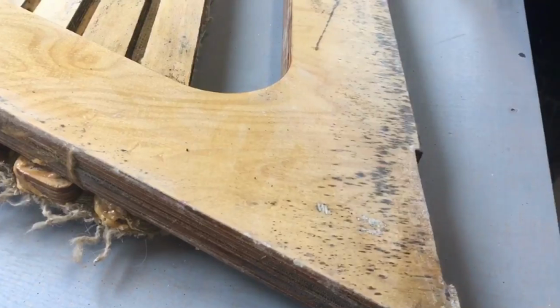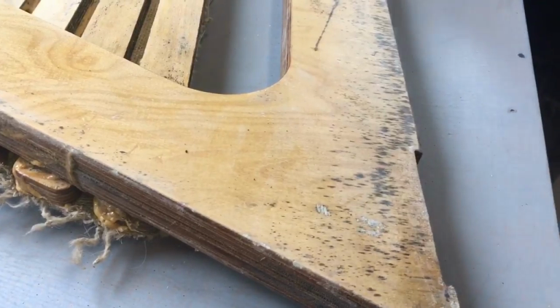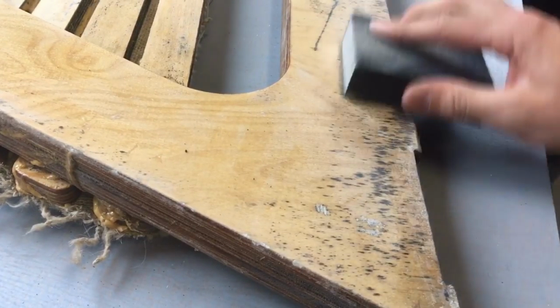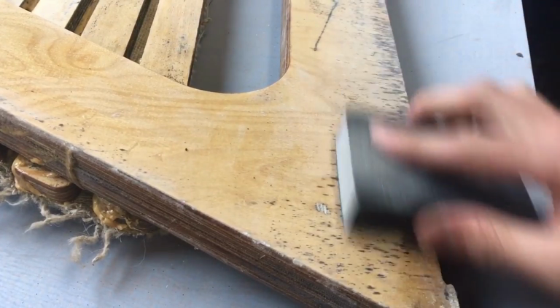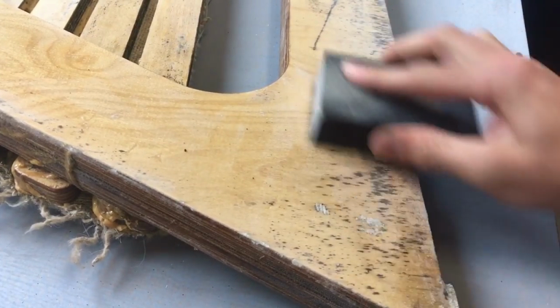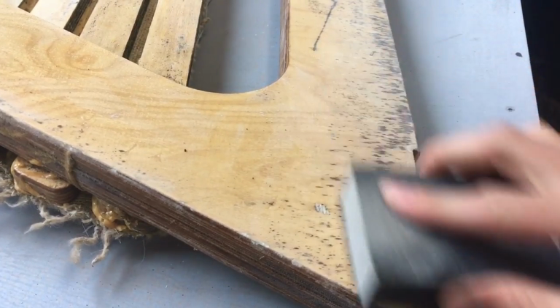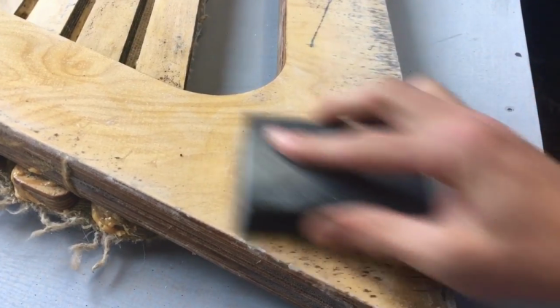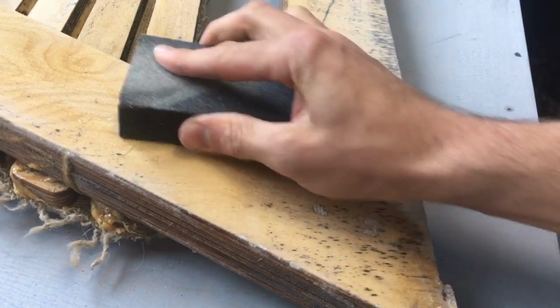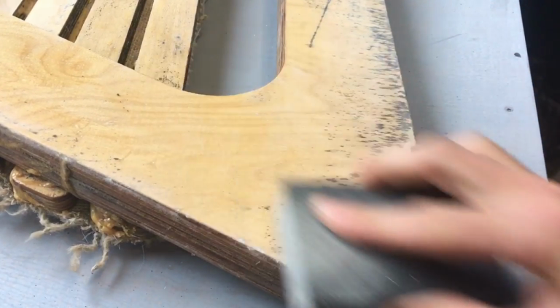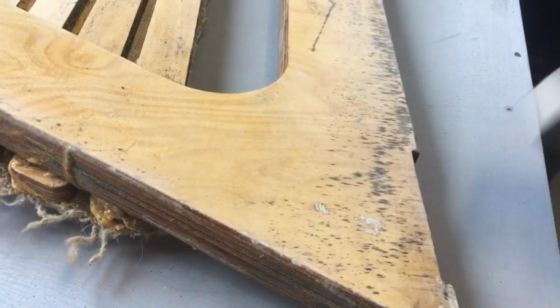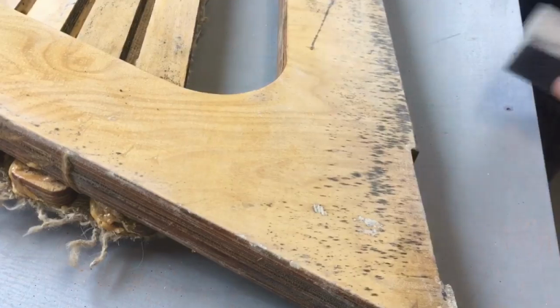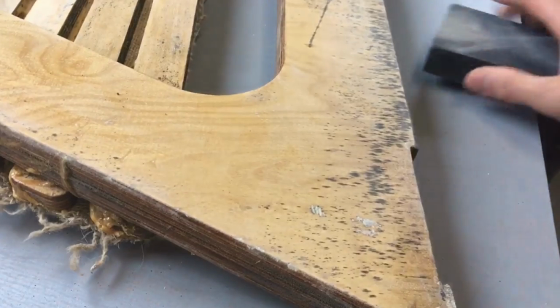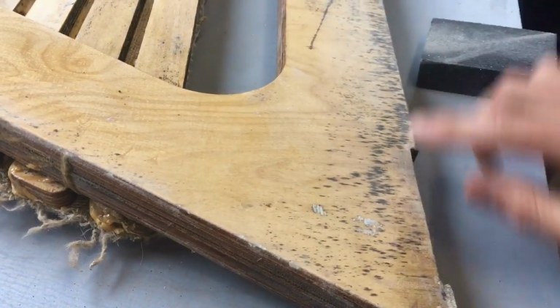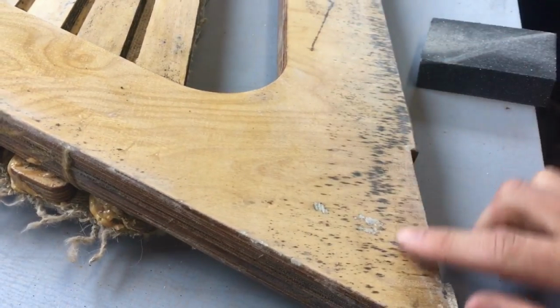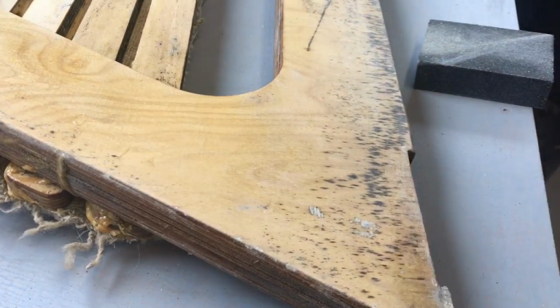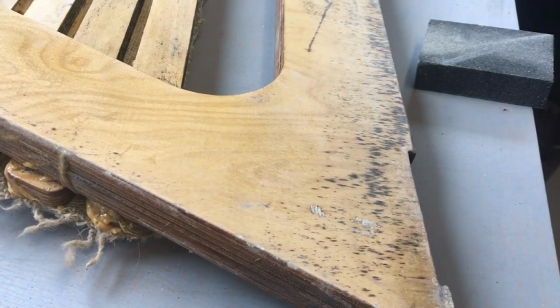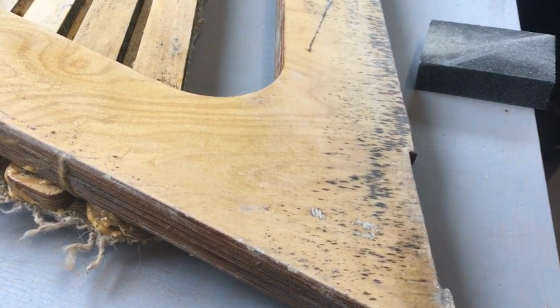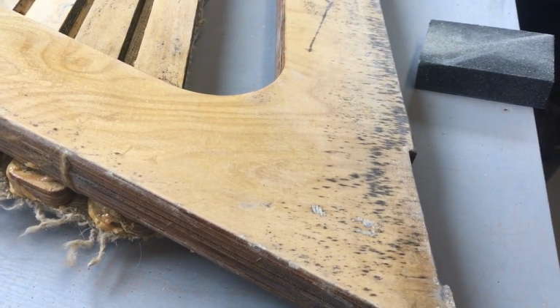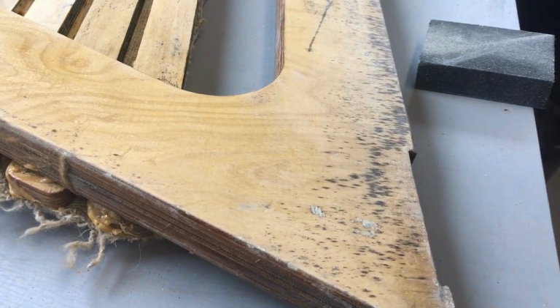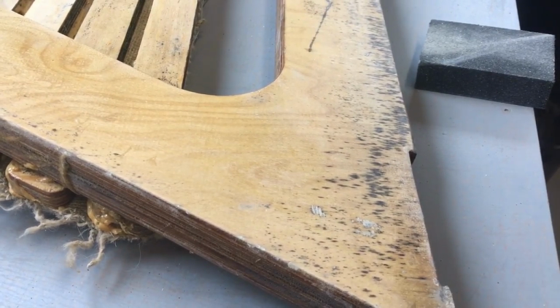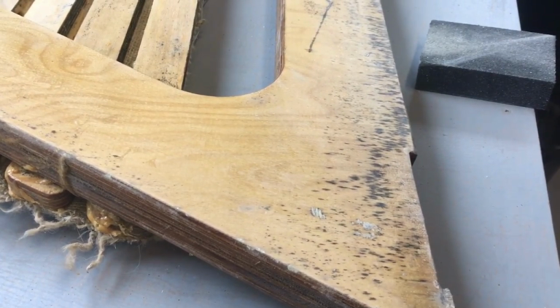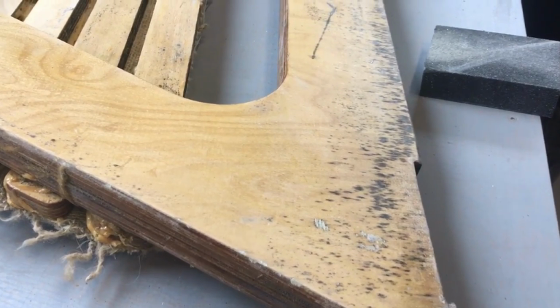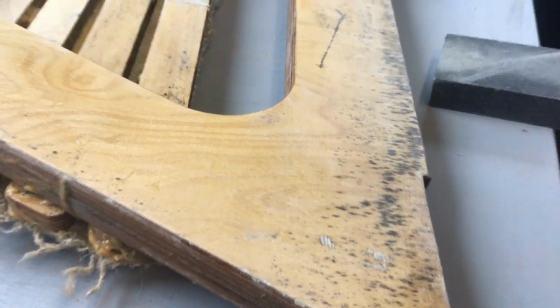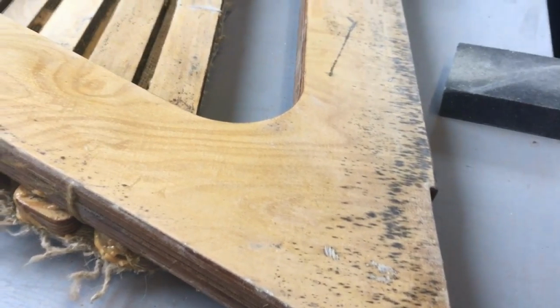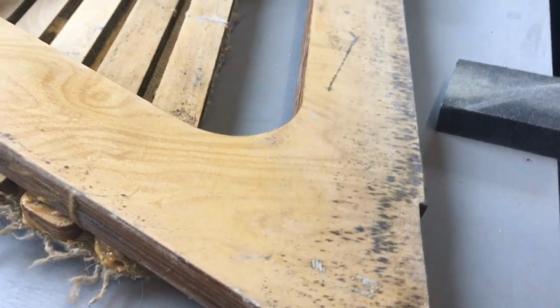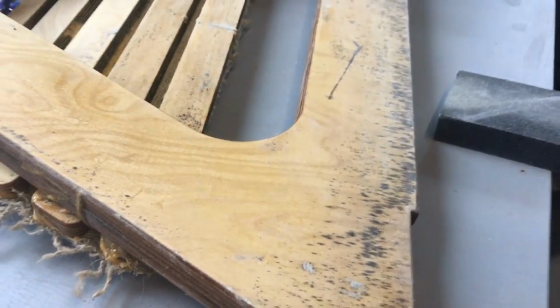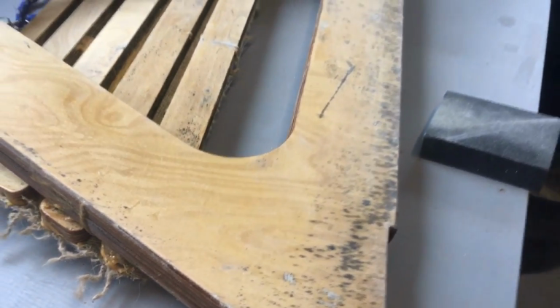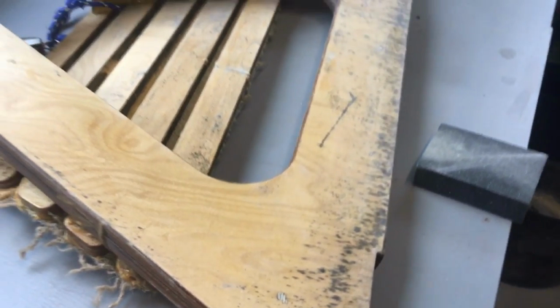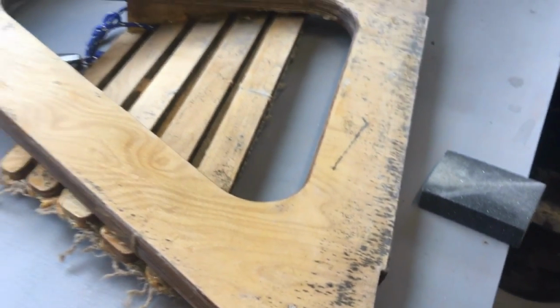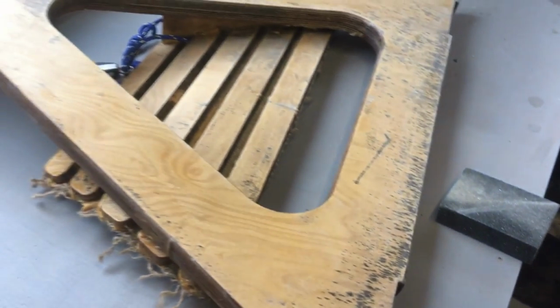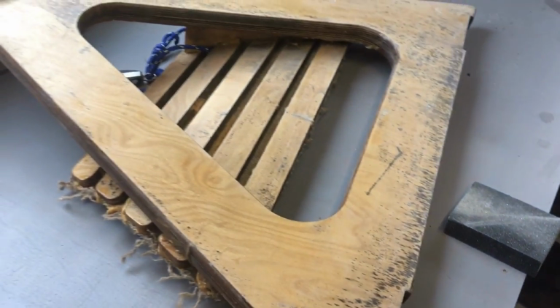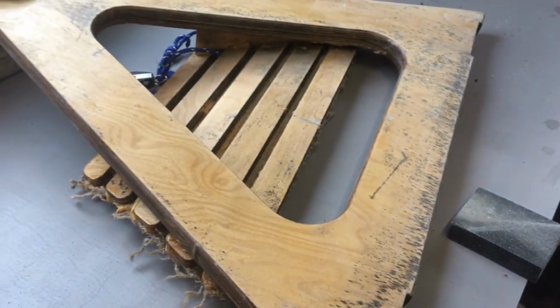I've tried to sand it off but it's actually underneath. I think this time I'm going to go for a slightly different color.